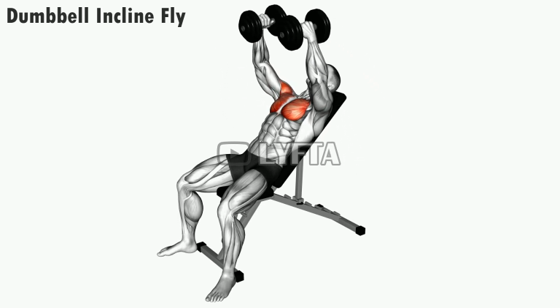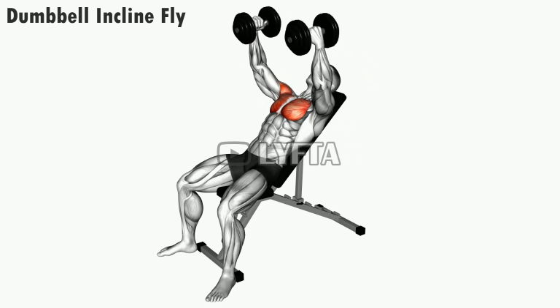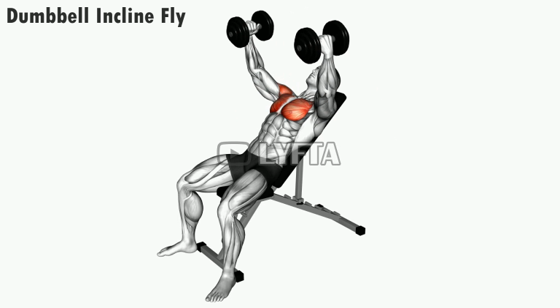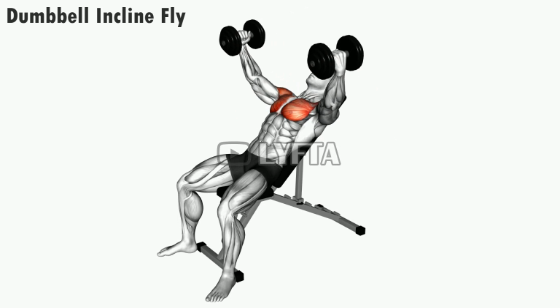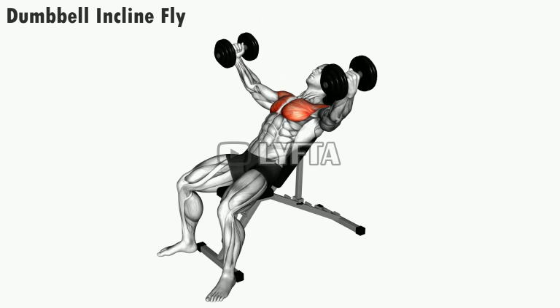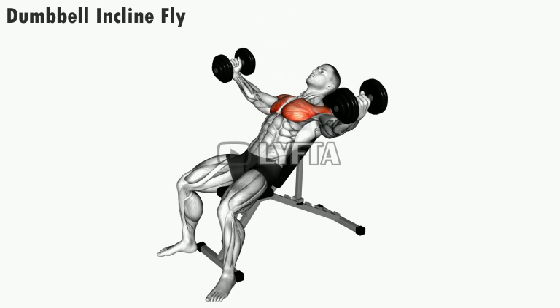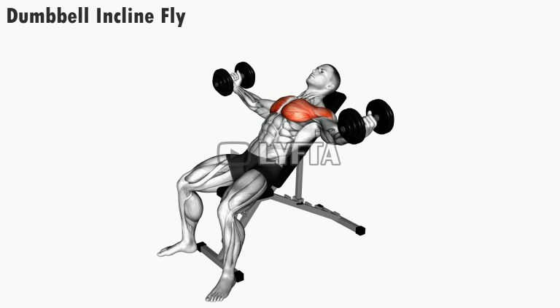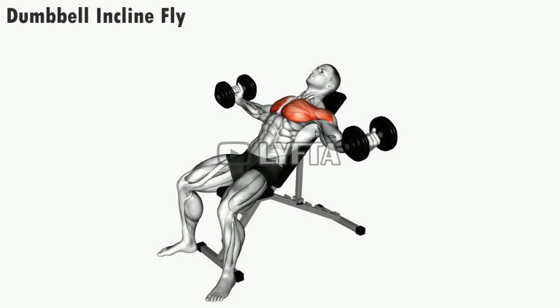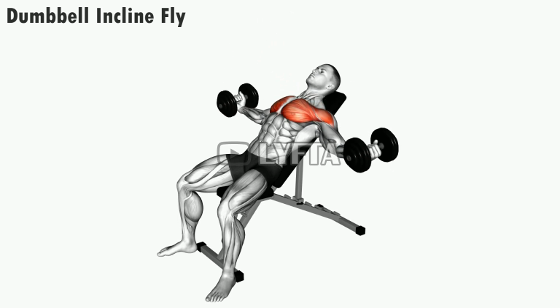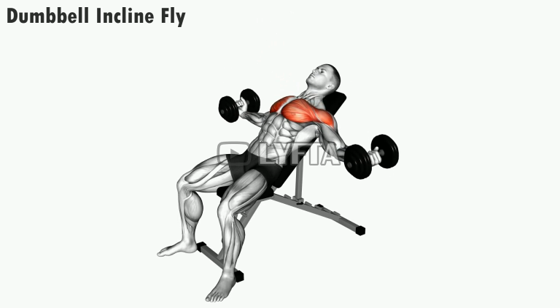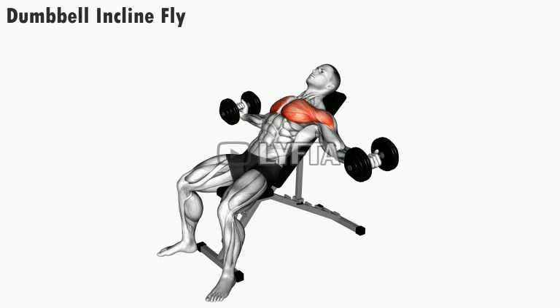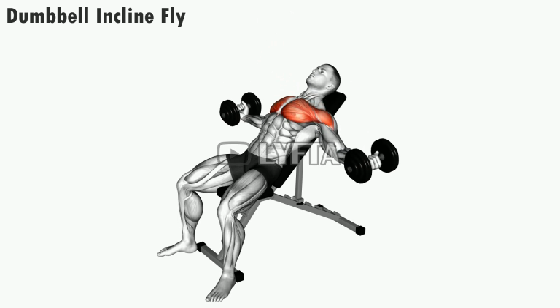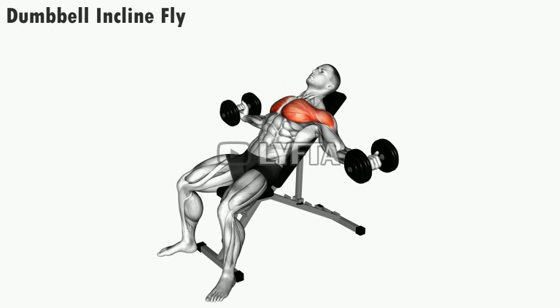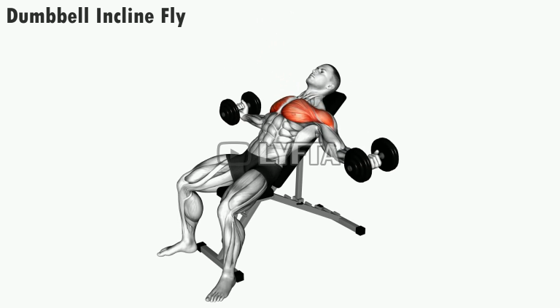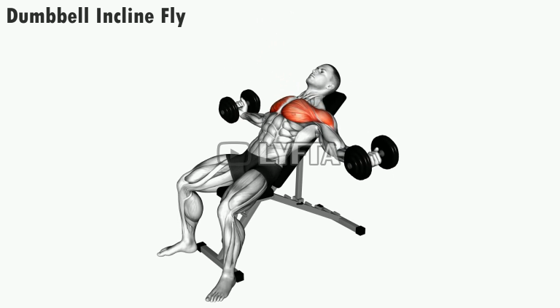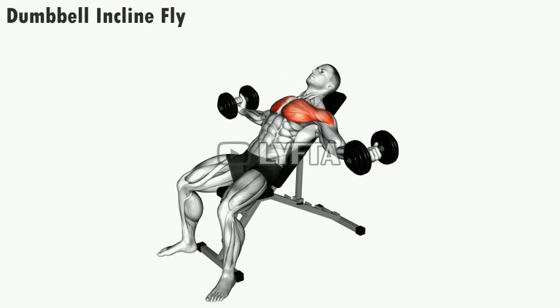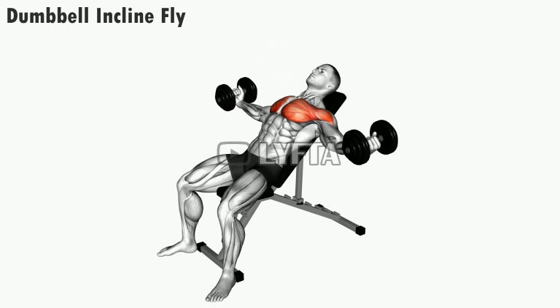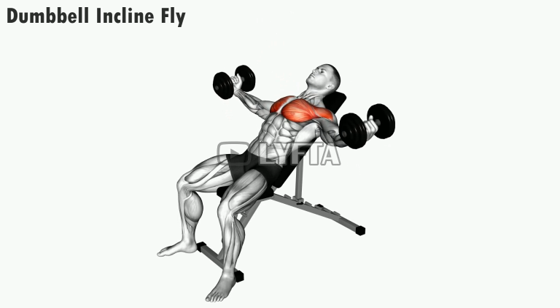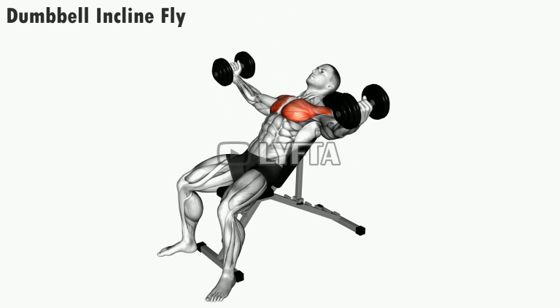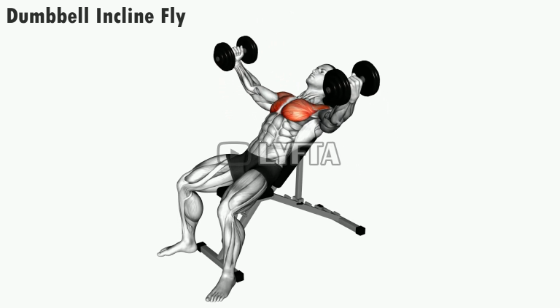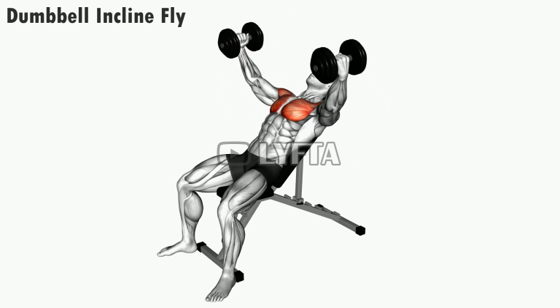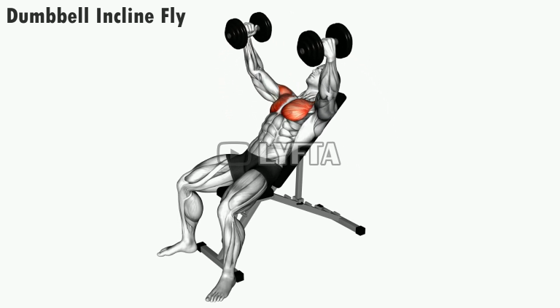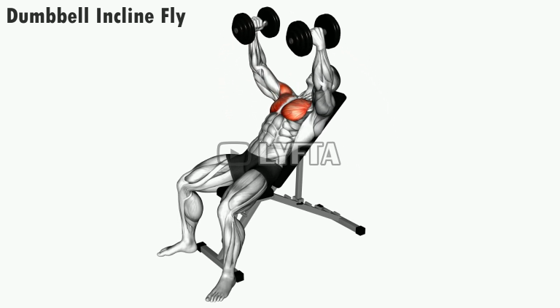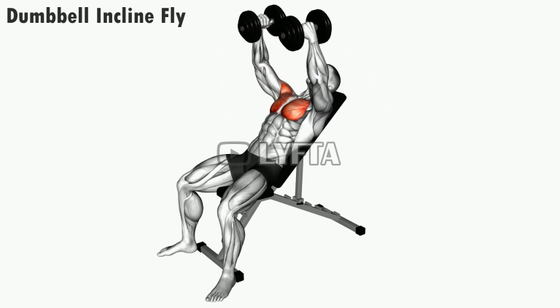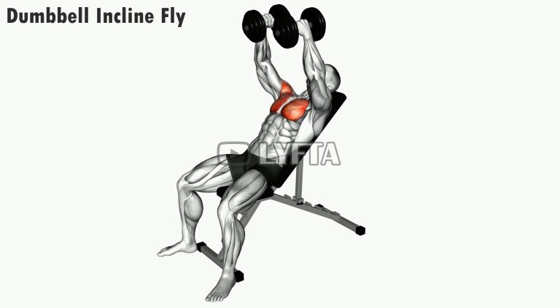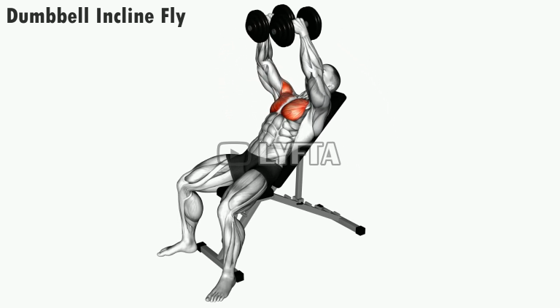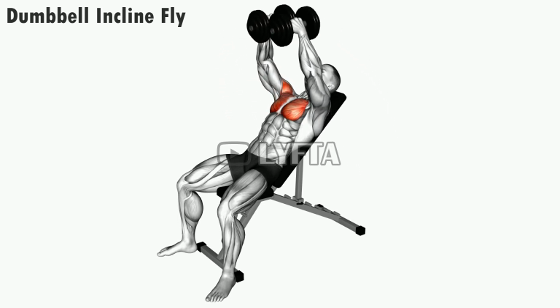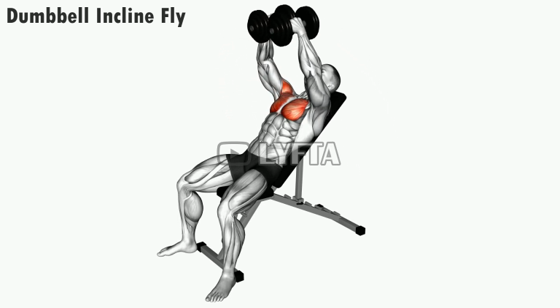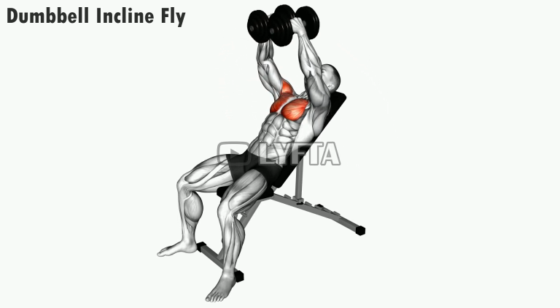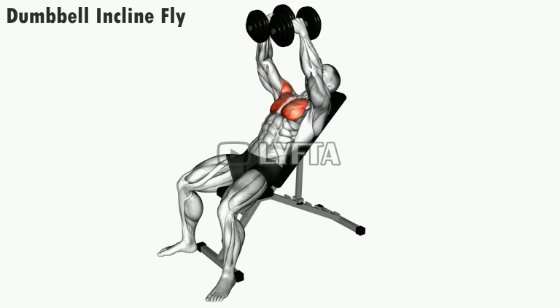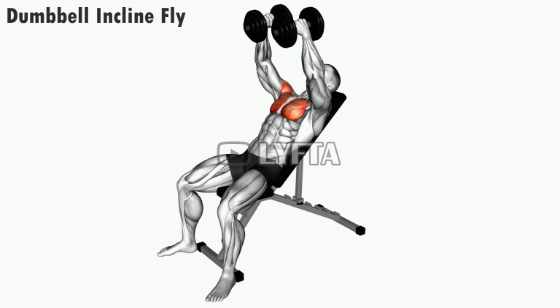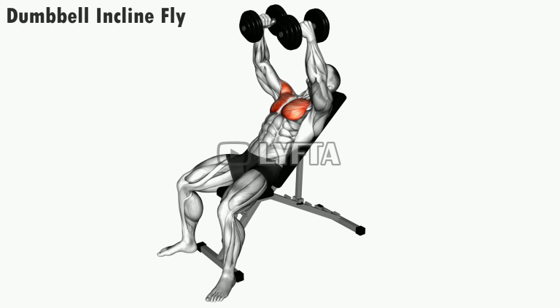As this will be your starting position, lift the dumbbells up and across your chest while fully extending your arms.